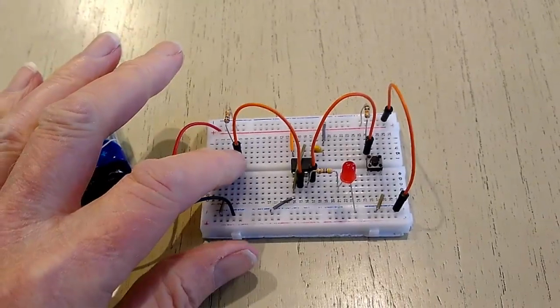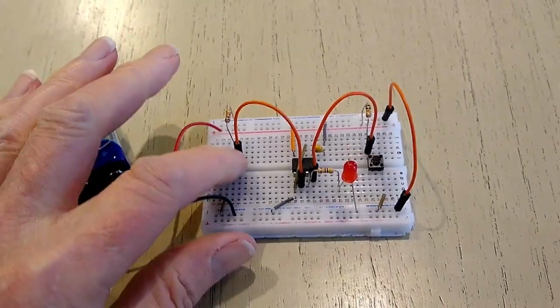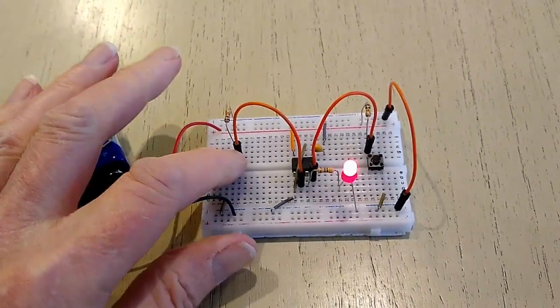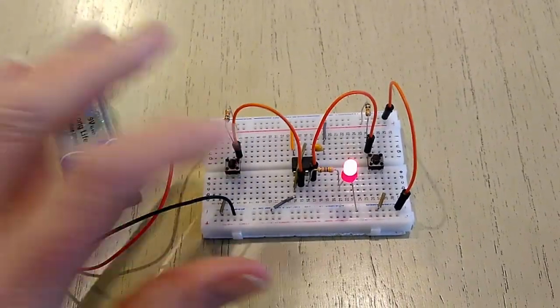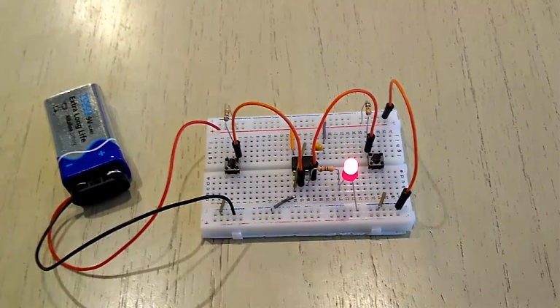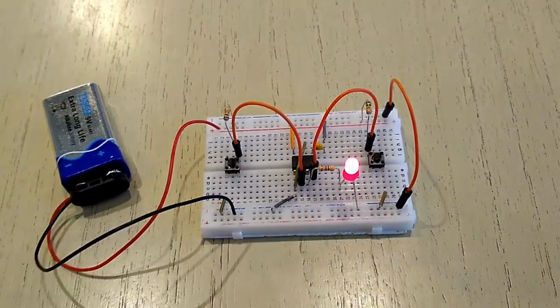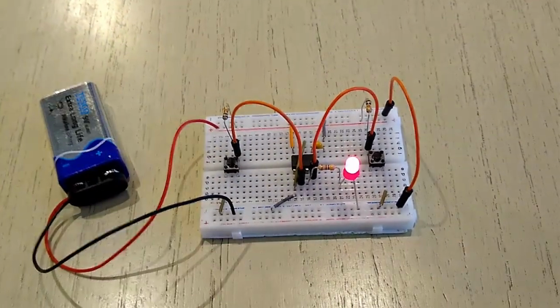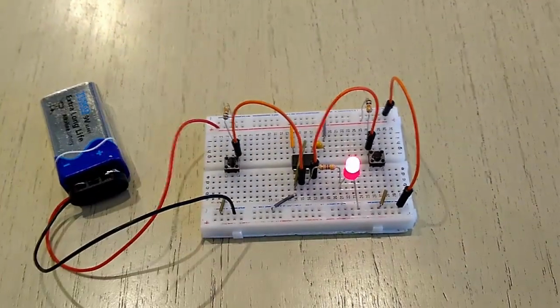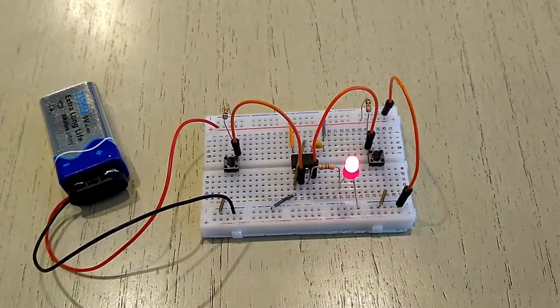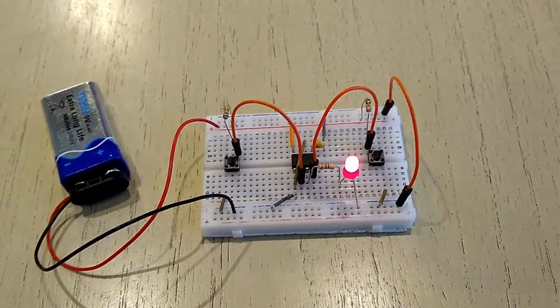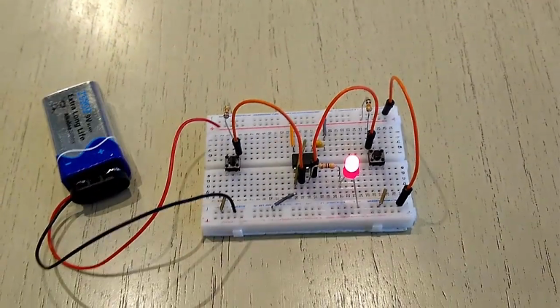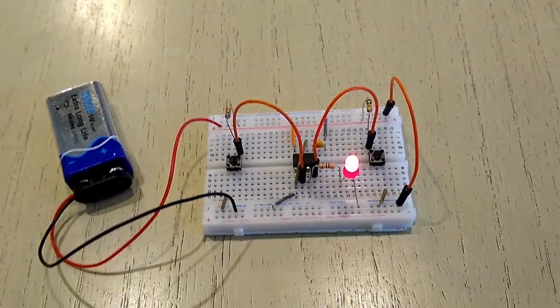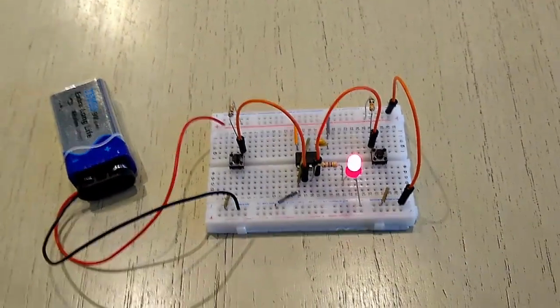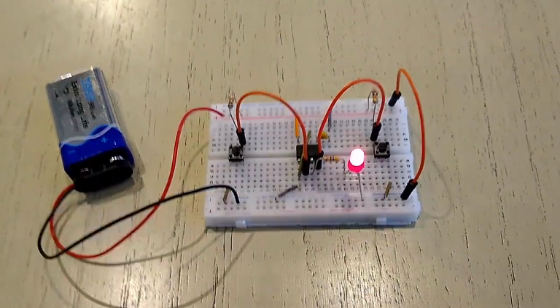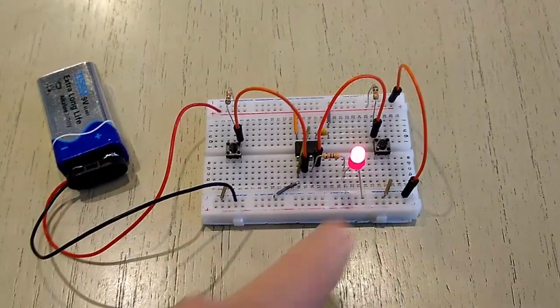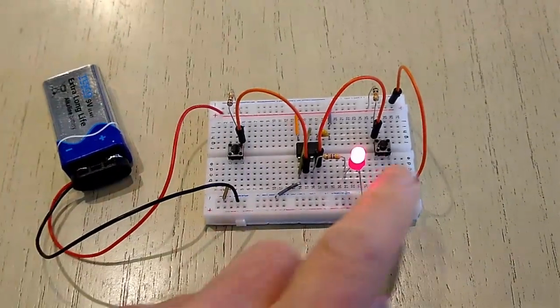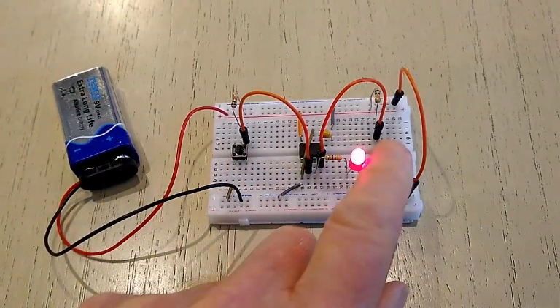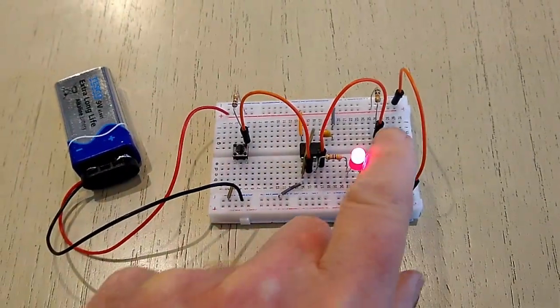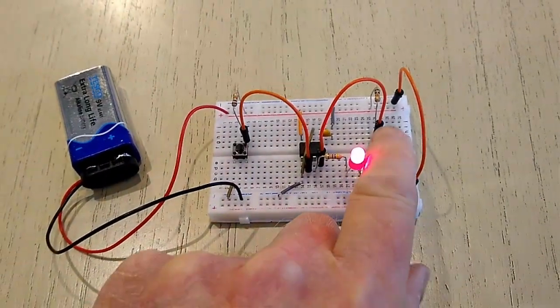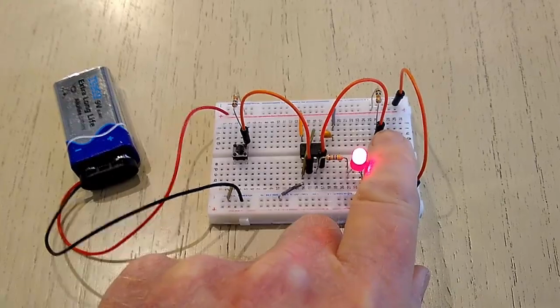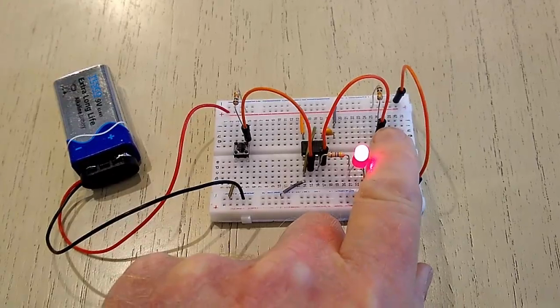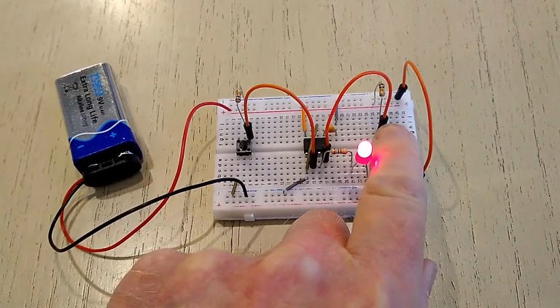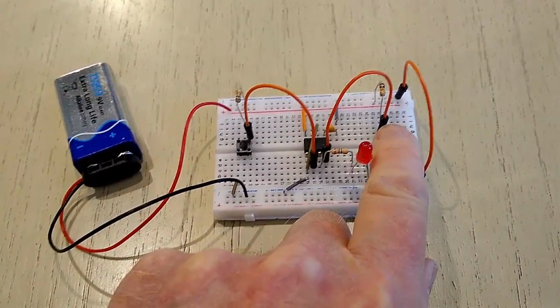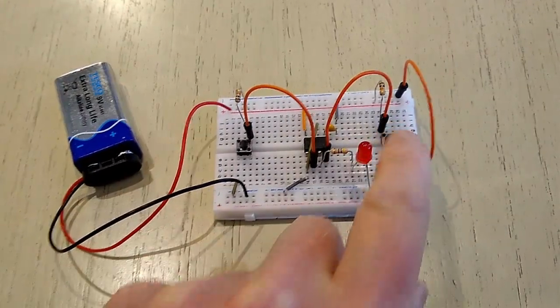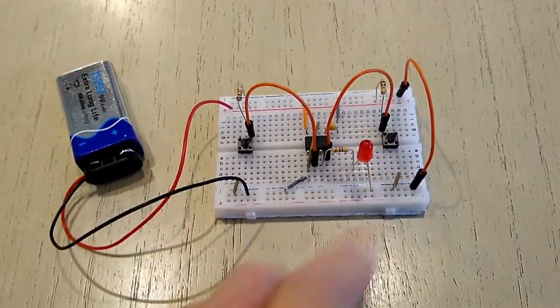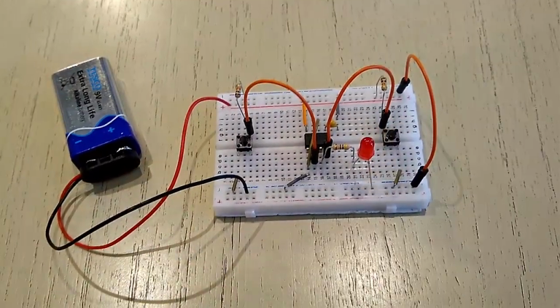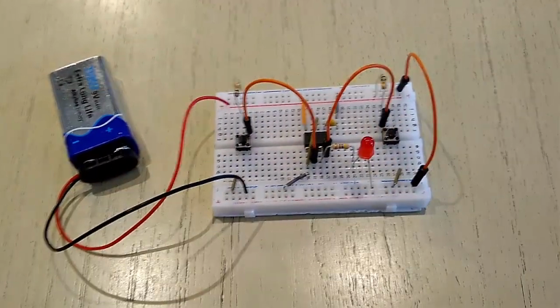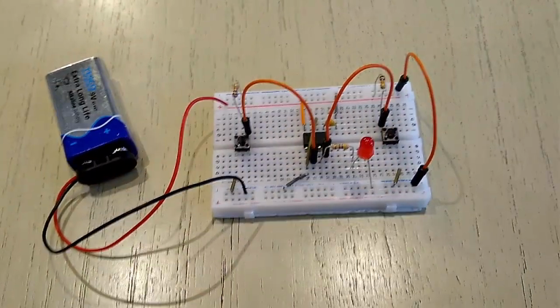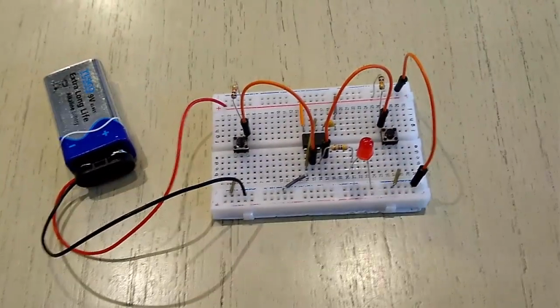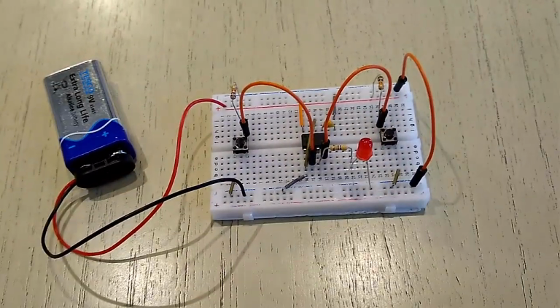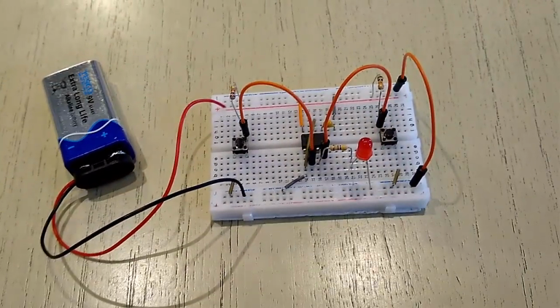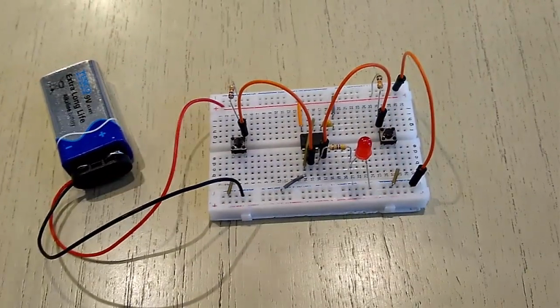In this video, we'll examine how to use a 555 timer IC in bi-stable mode. This is also known as a flip-flop.